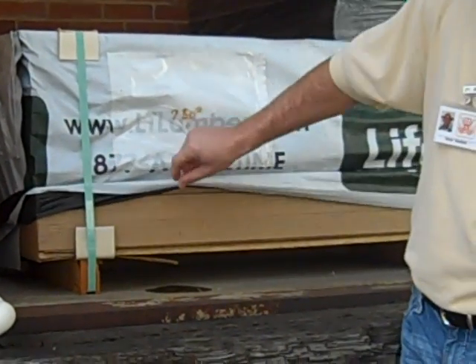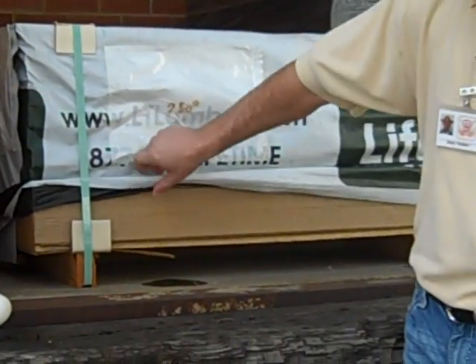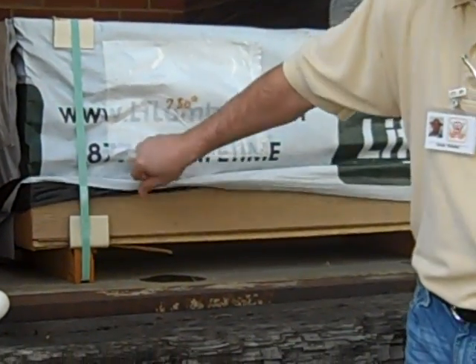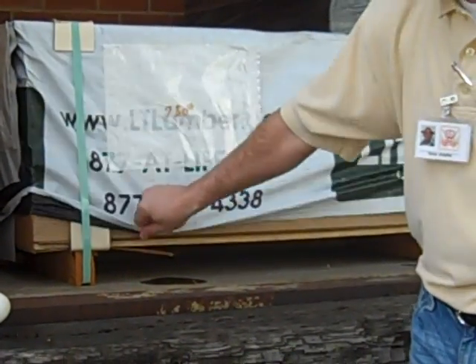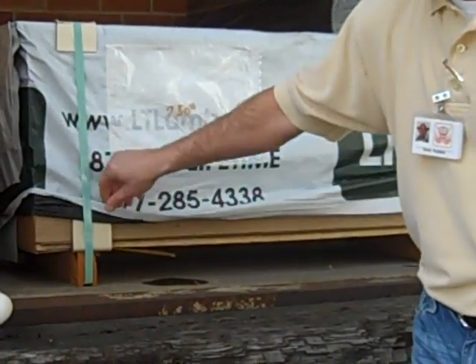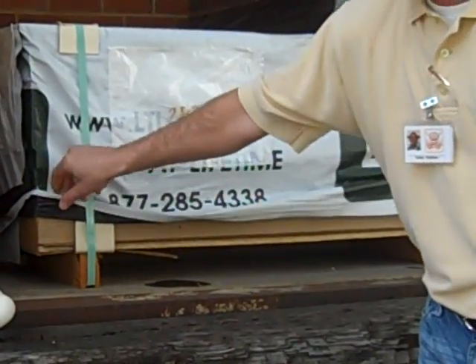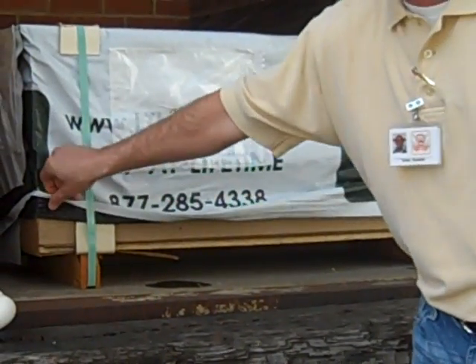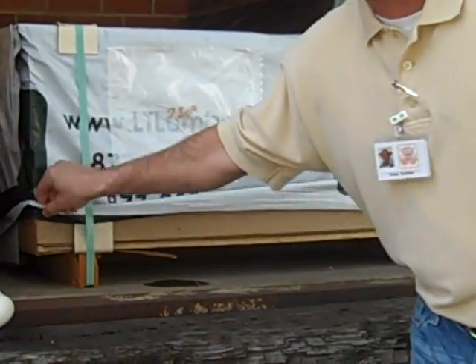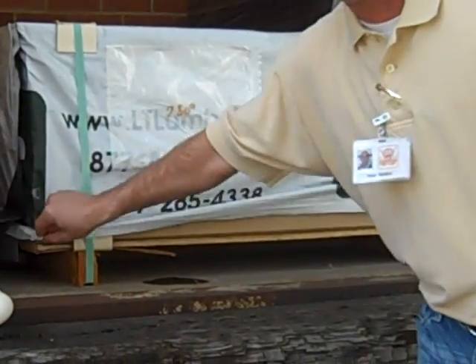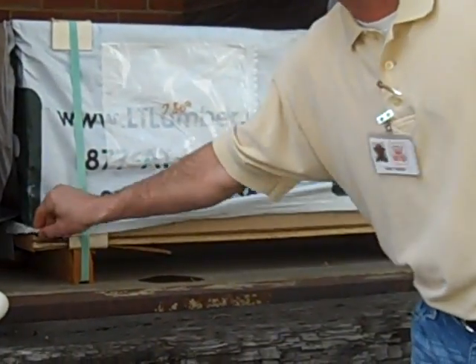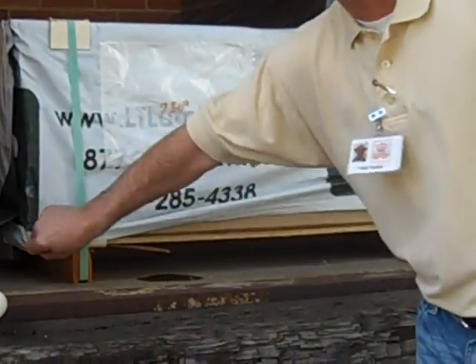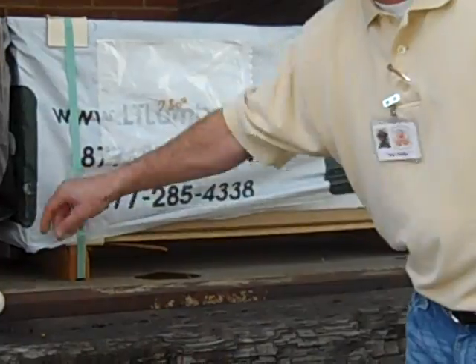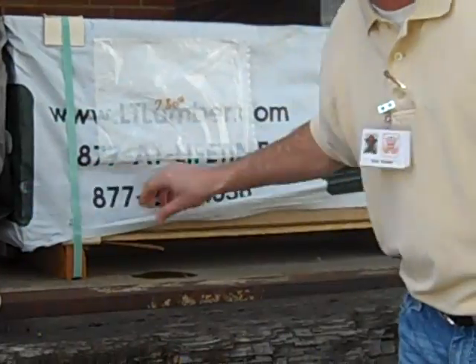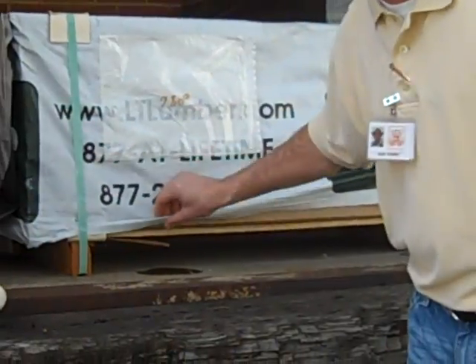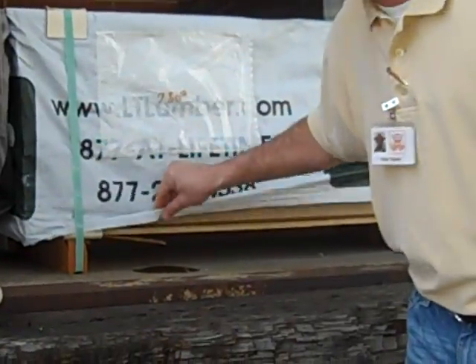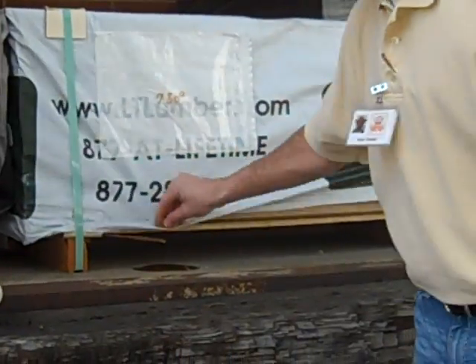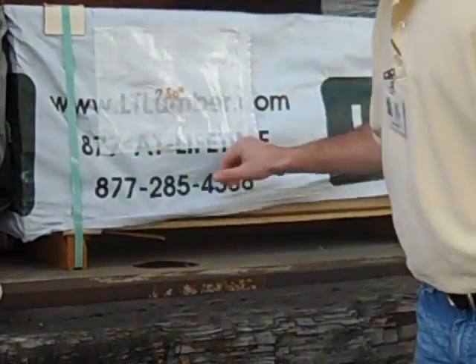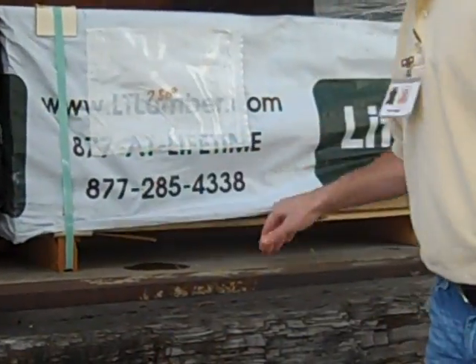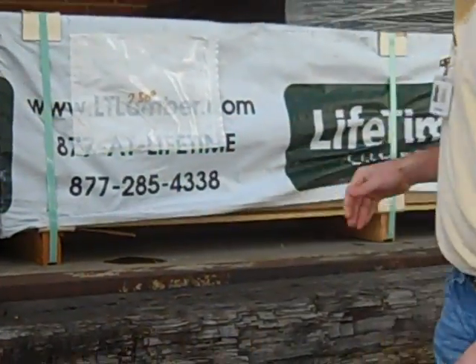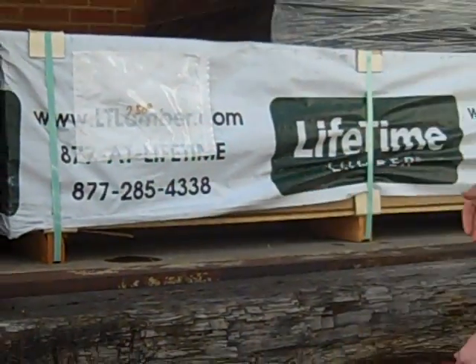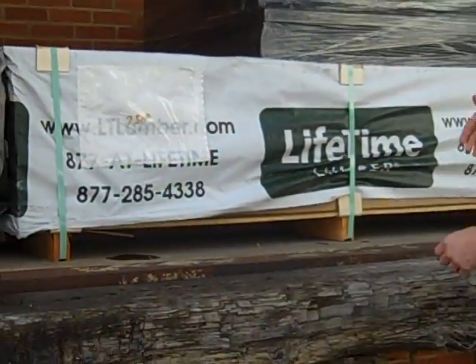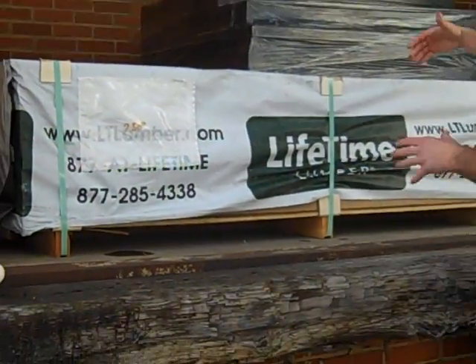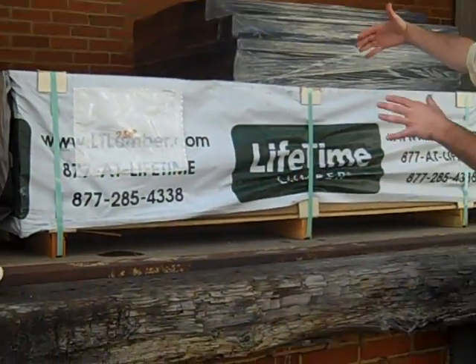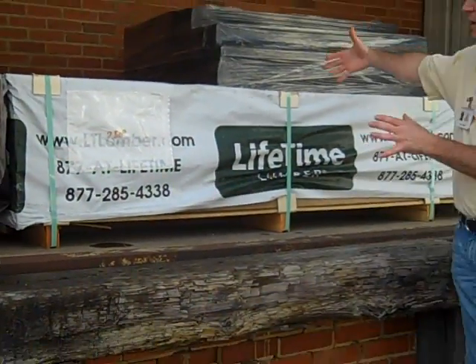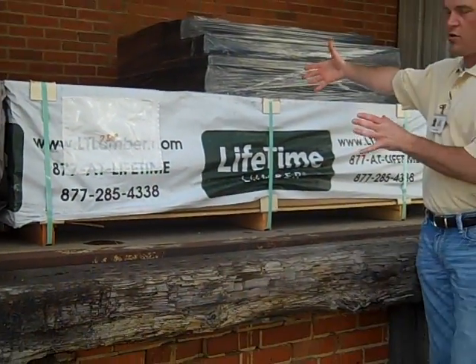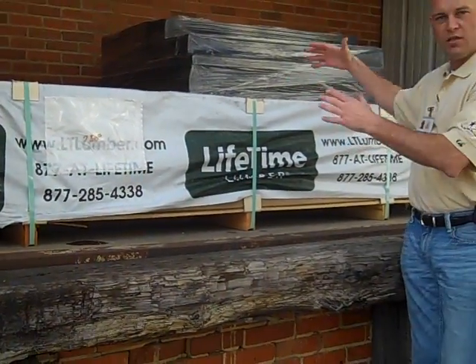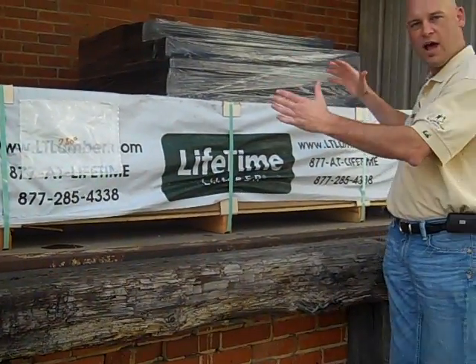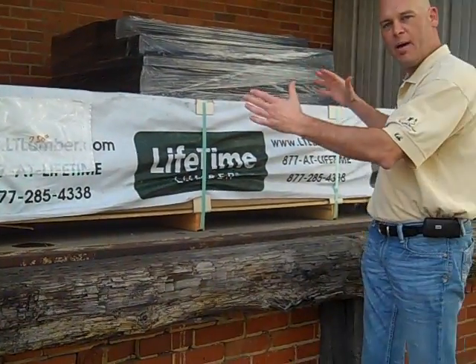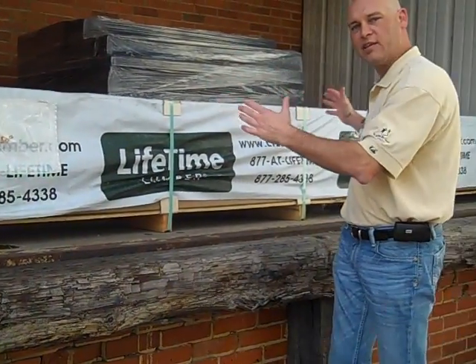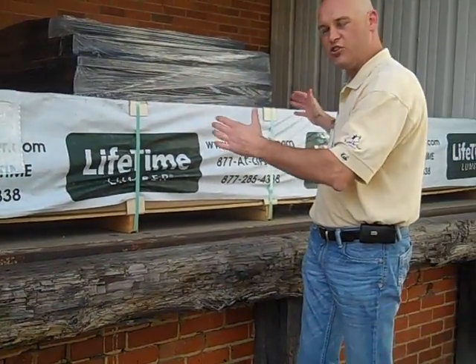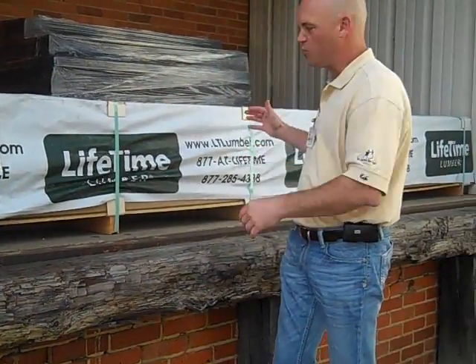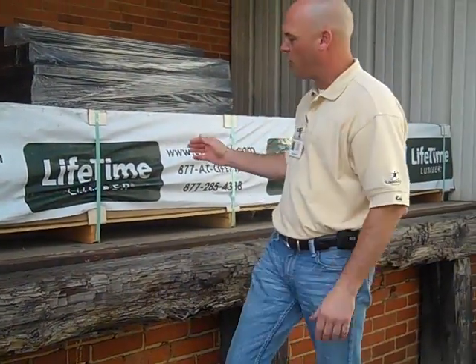This right here is a 10x10 pergola kit. Very nicely put together. It's compact. It ships well.